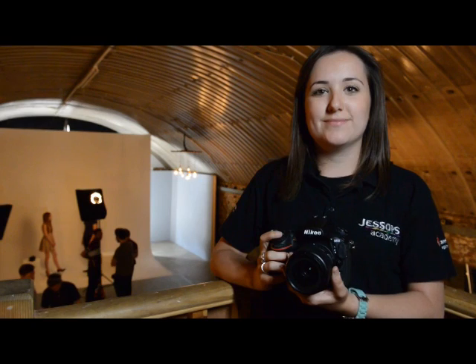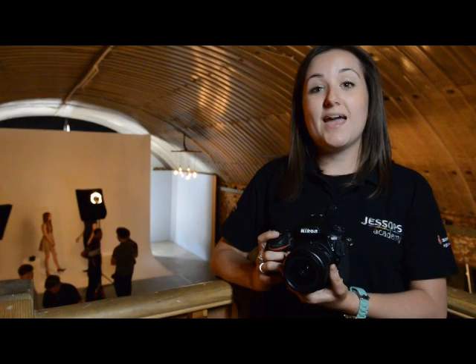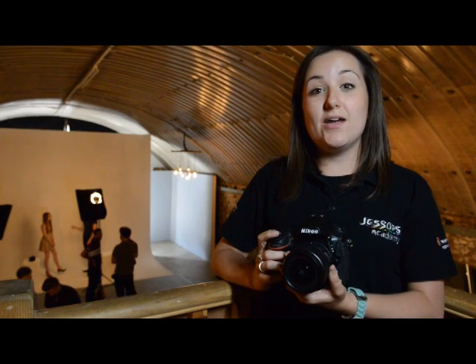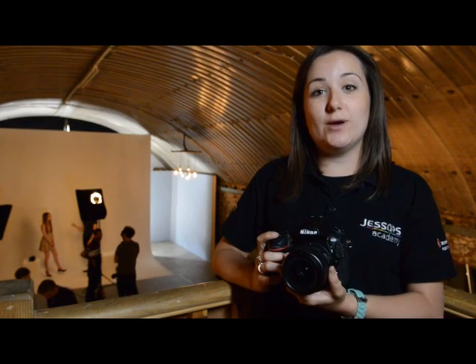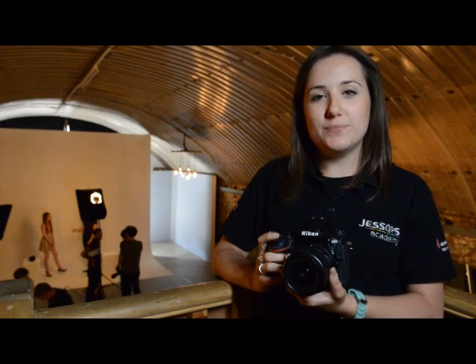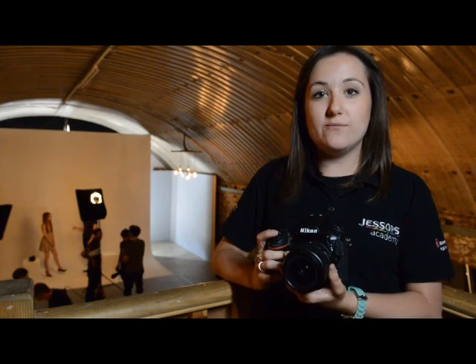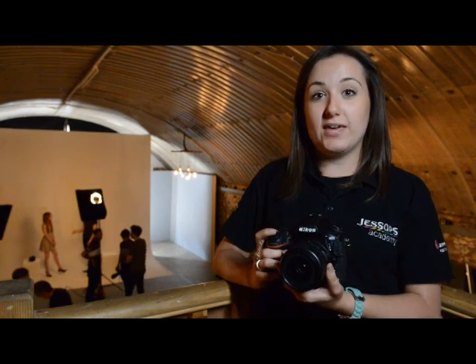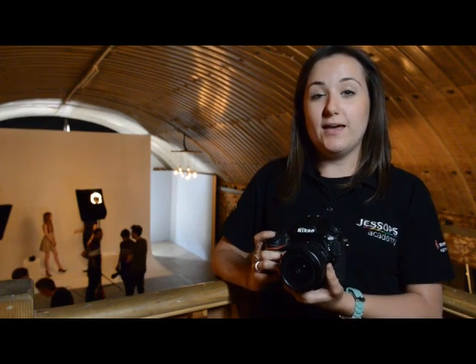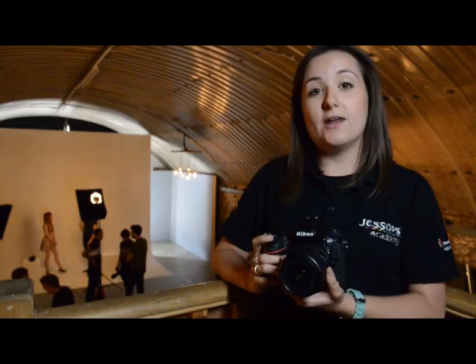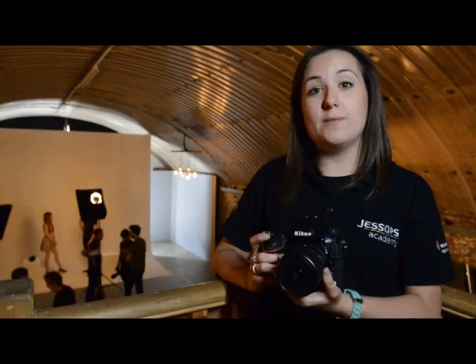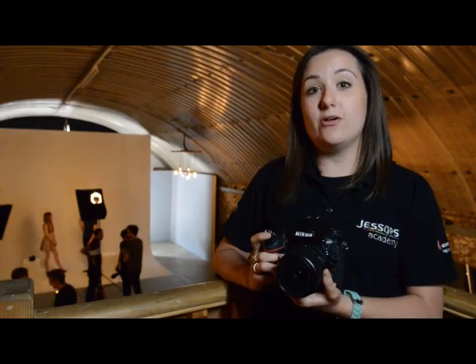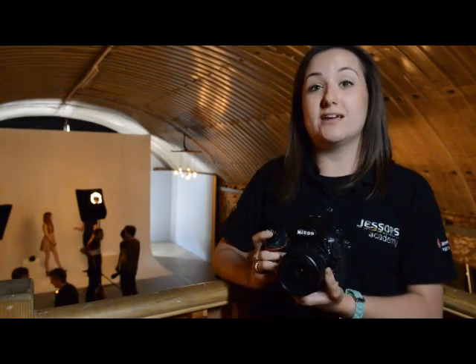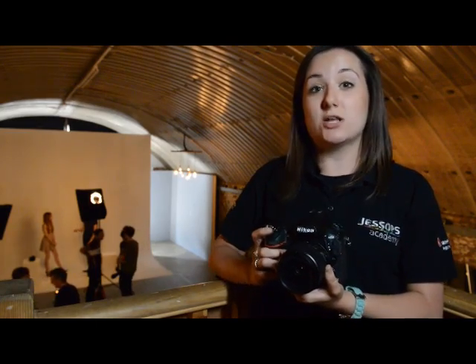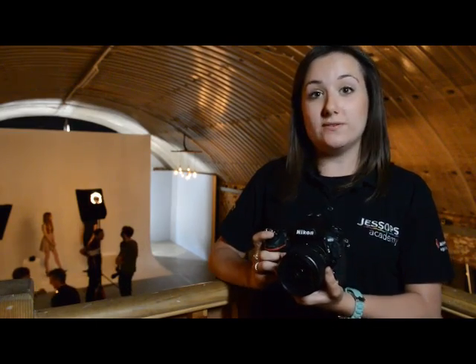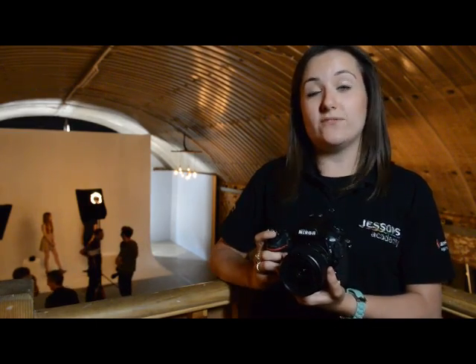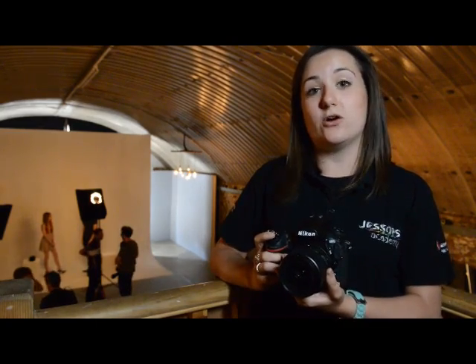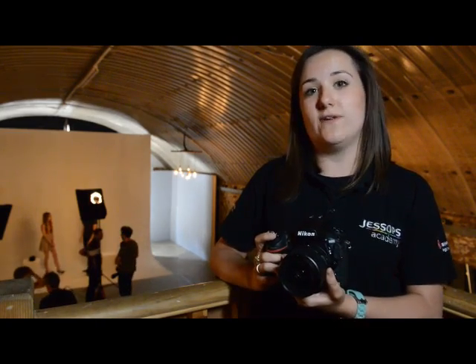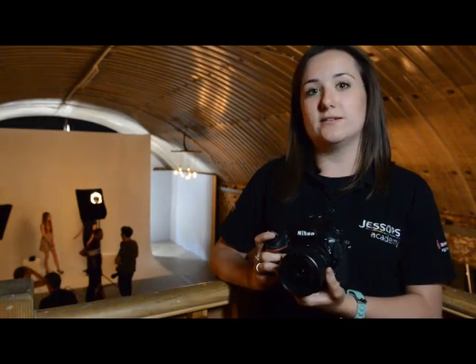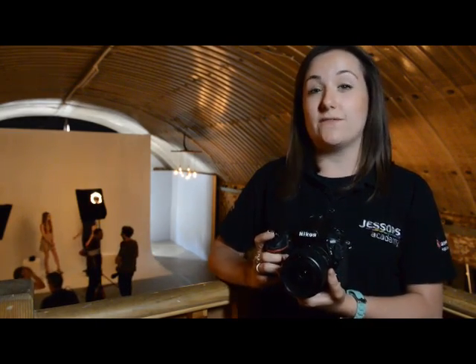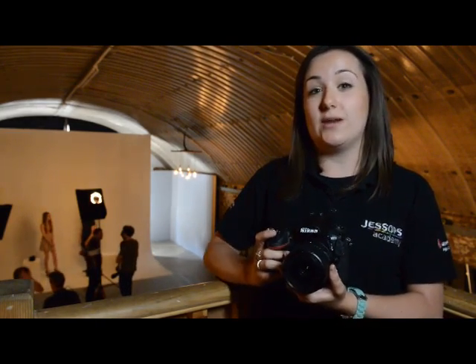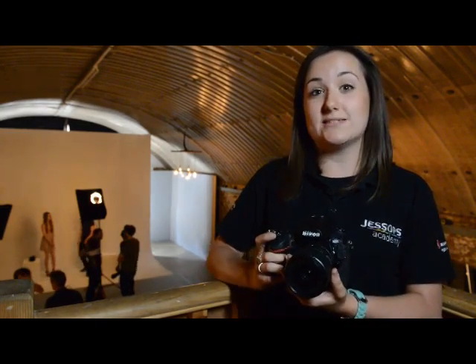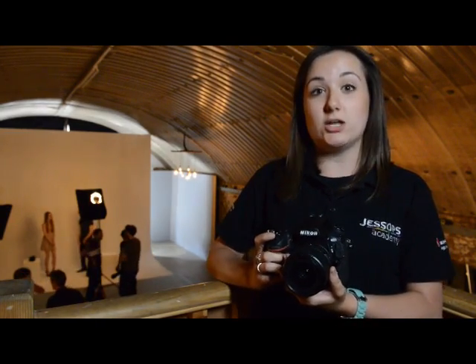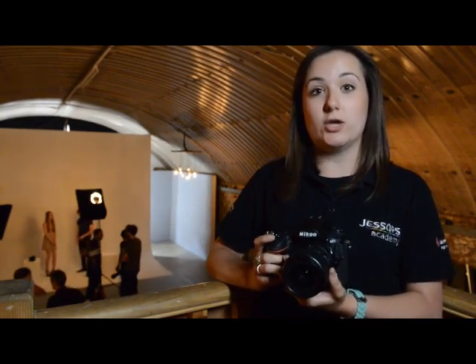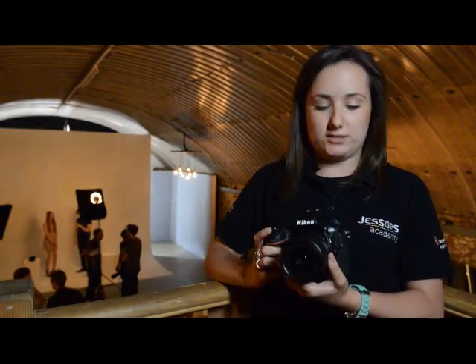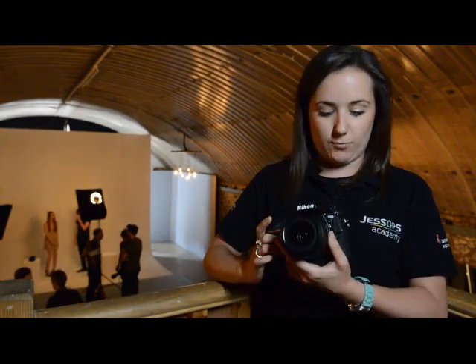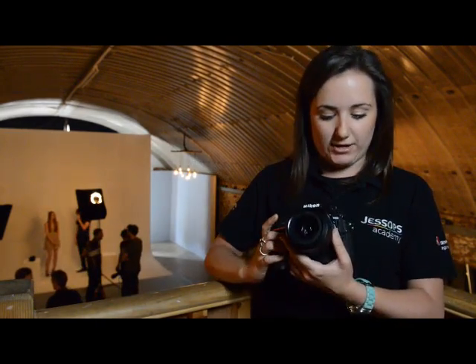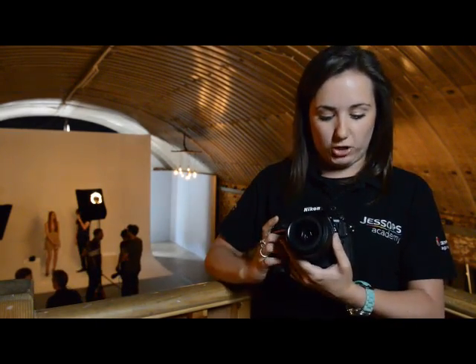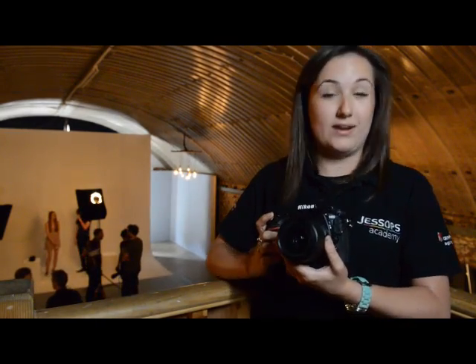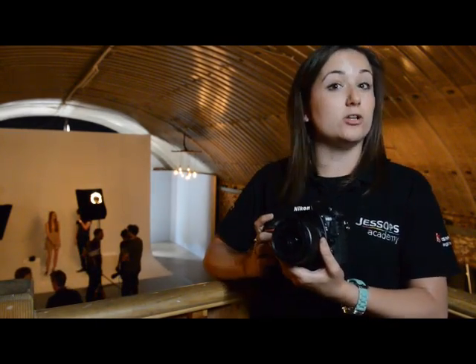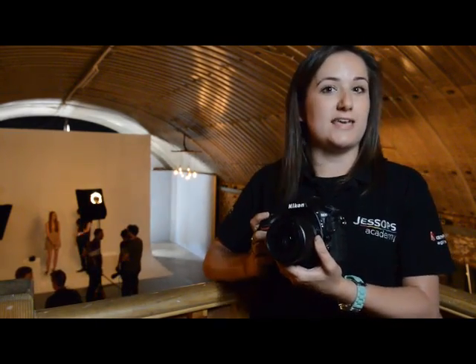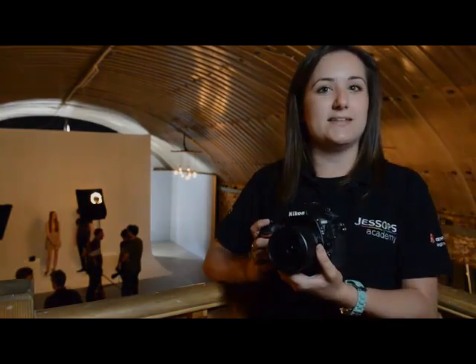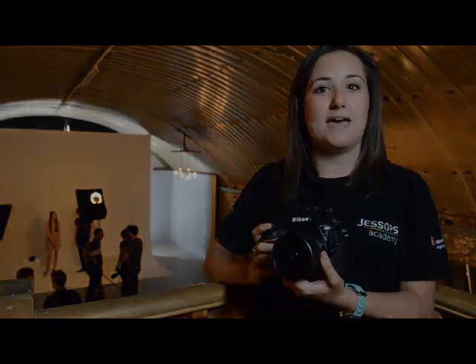Hi everyone, I'm Vicky and I'm here at an exclusive Nikon event to give you an inside look into the brand new Nikon D810.